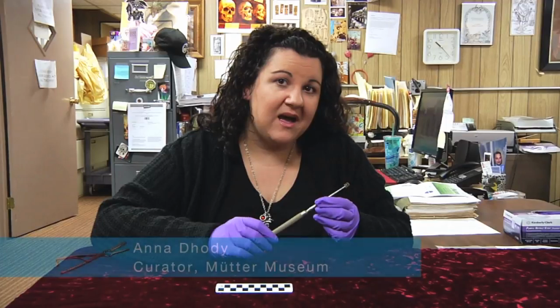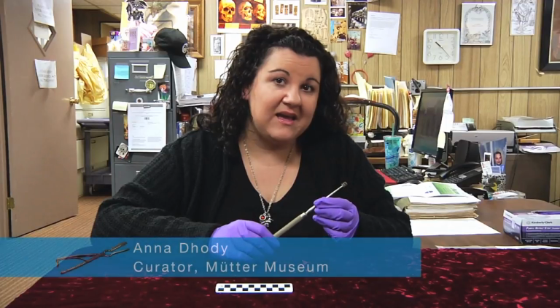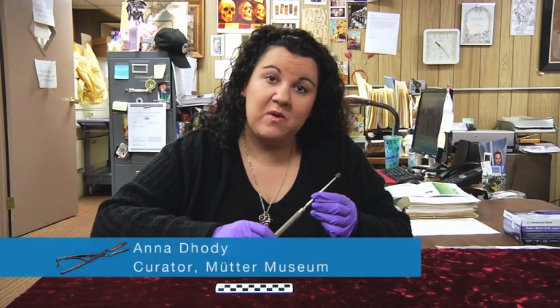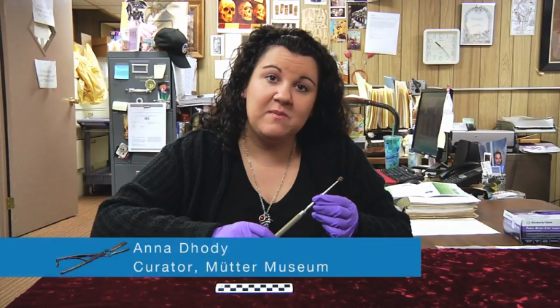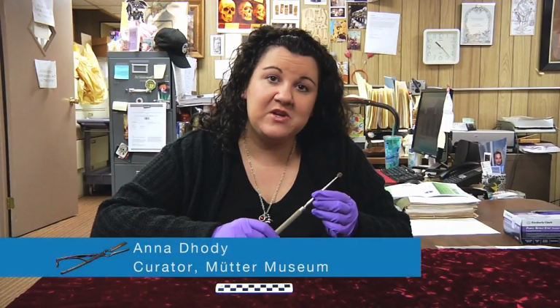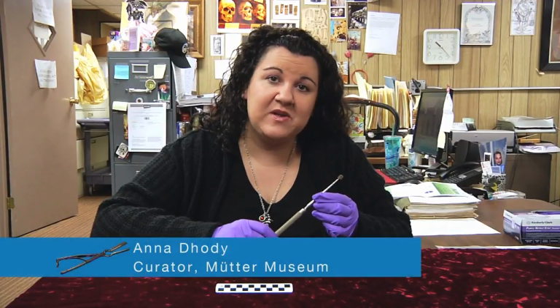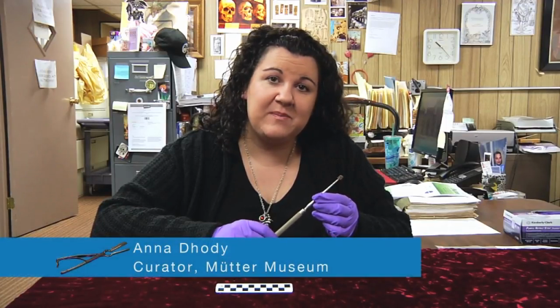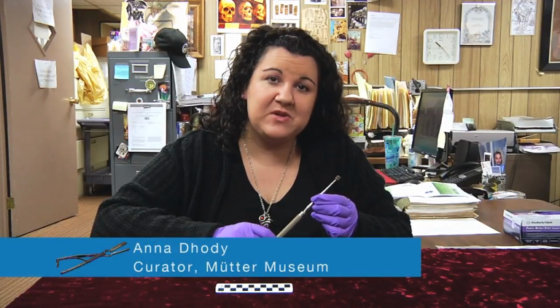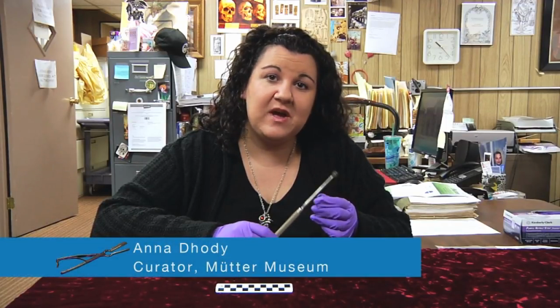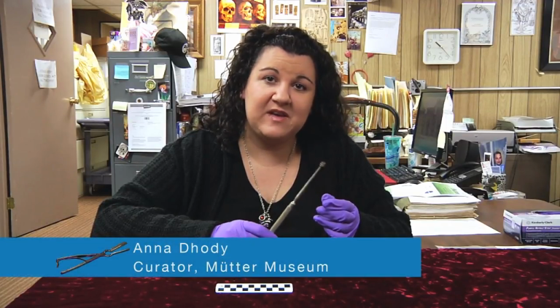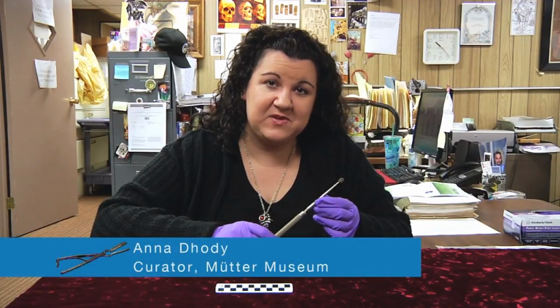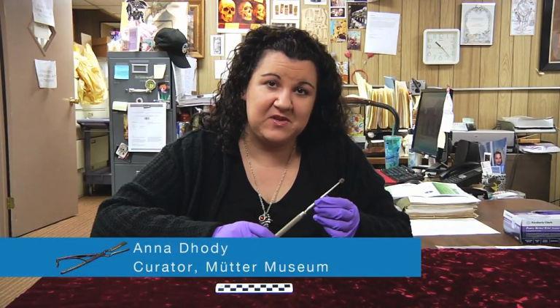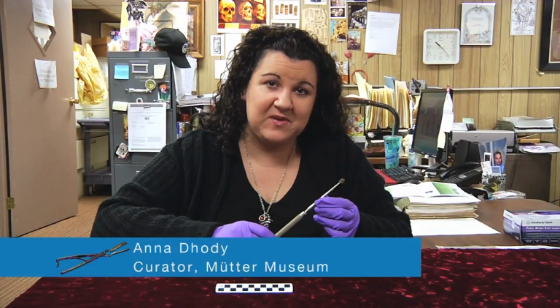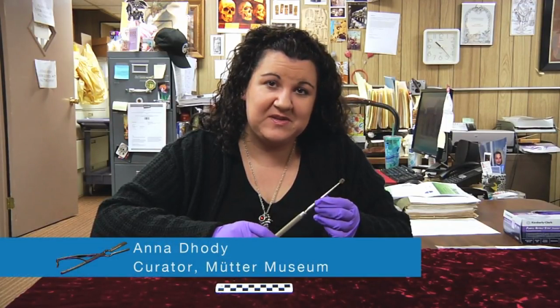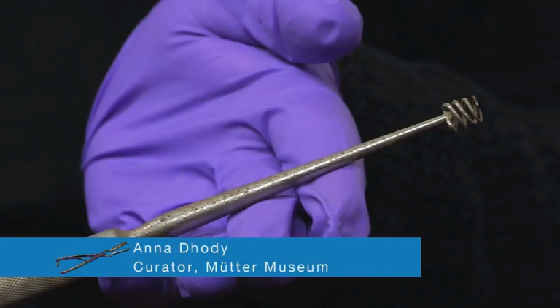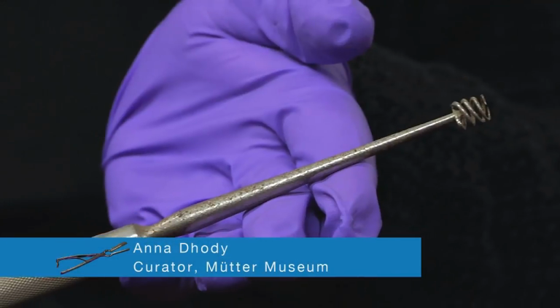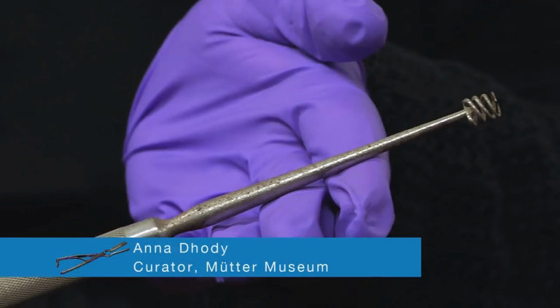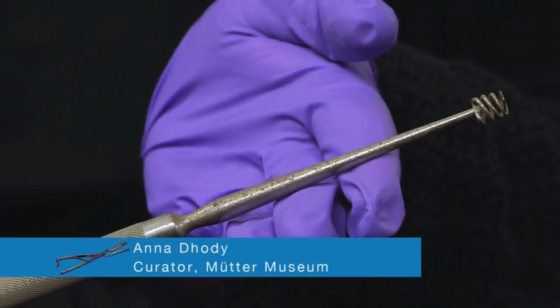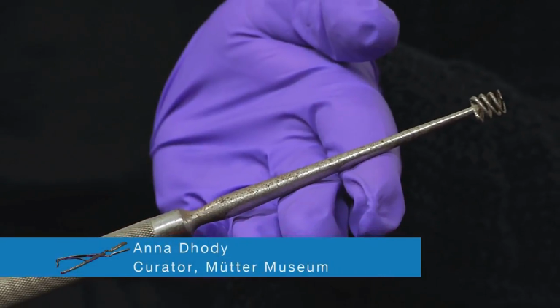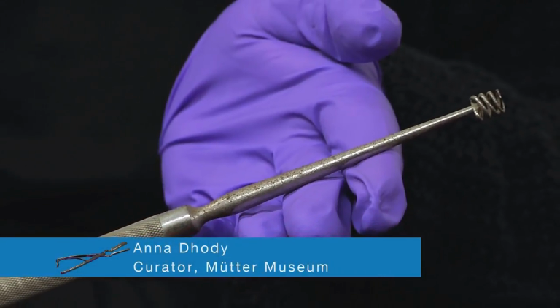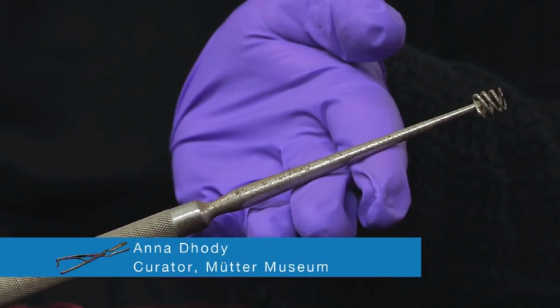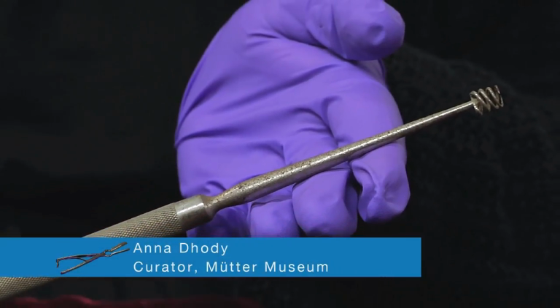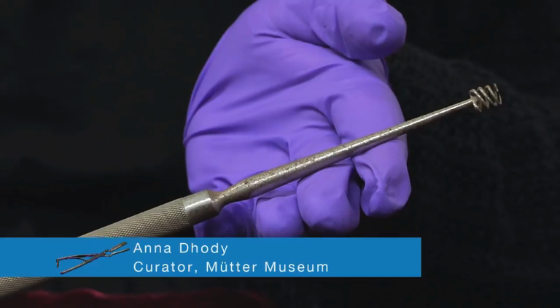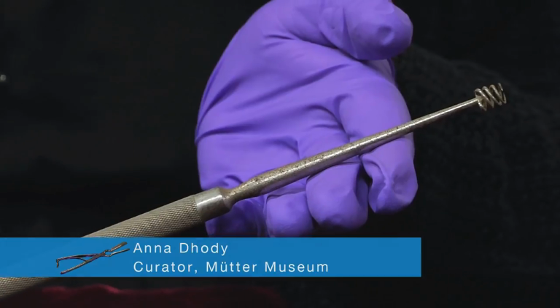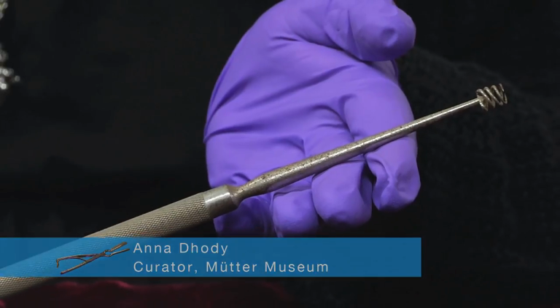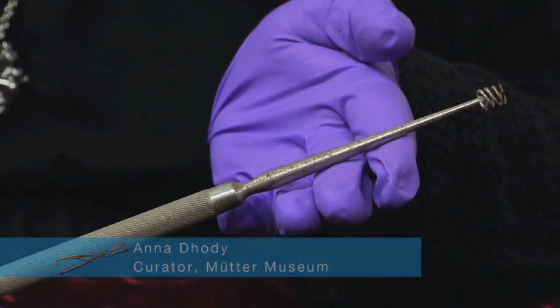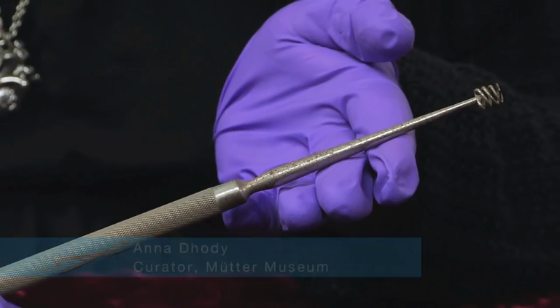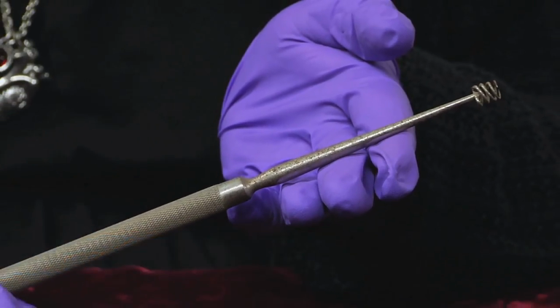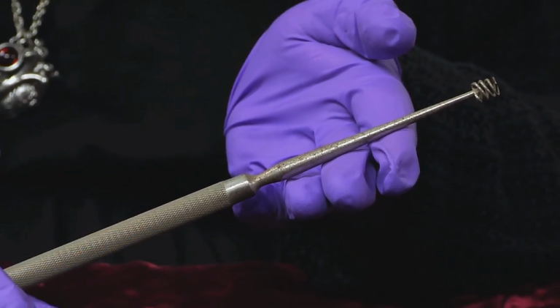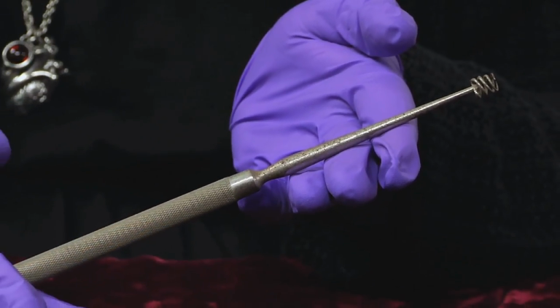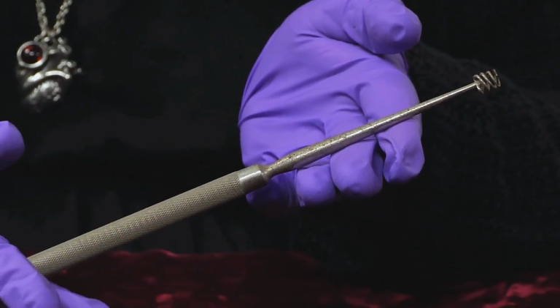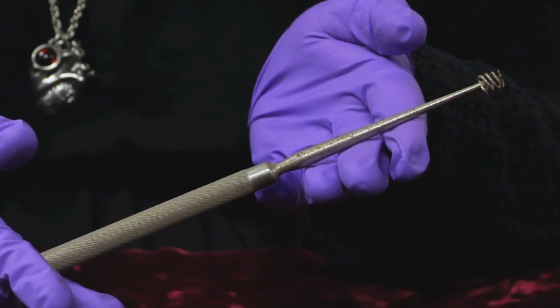Hi, and welcome back to another episode of Guess What's on the Curator's Desk. Last week I showed you this mystery object, and today I'm going to tell you what it is.